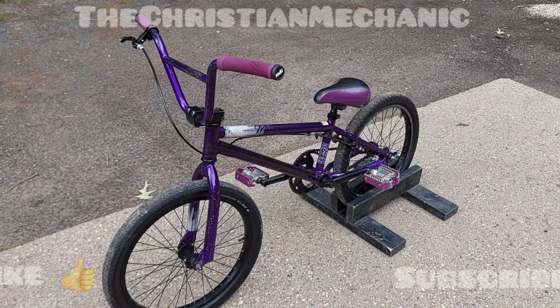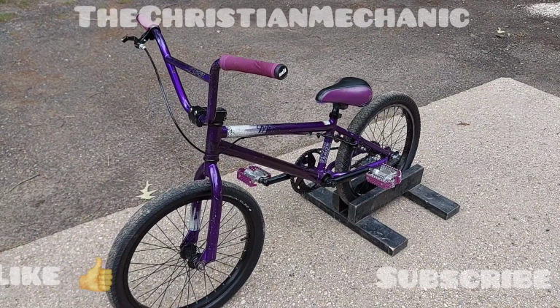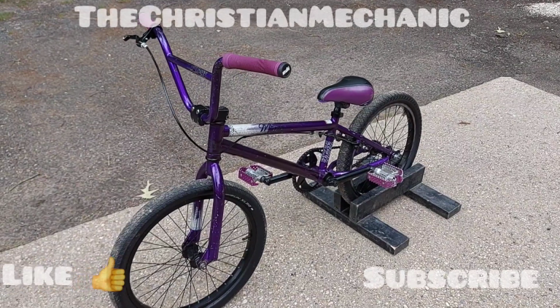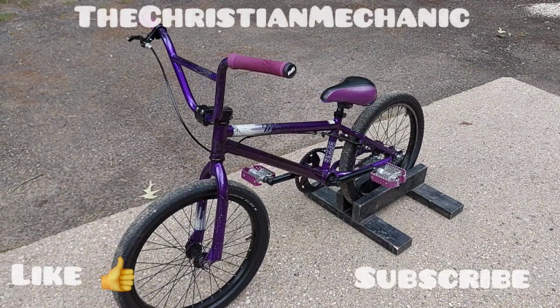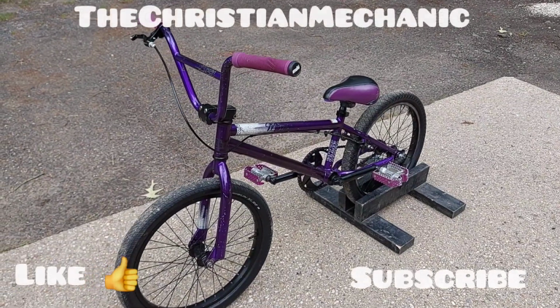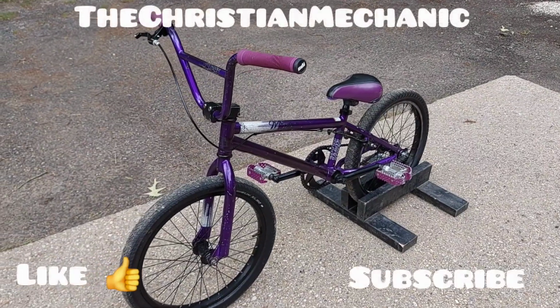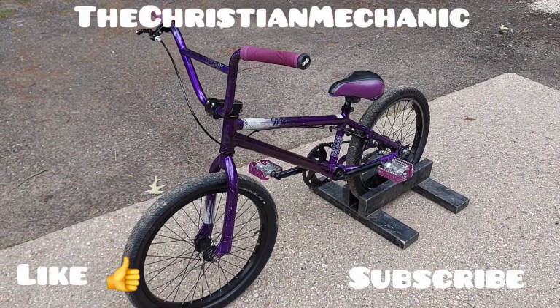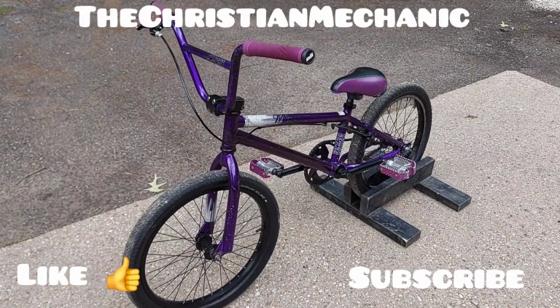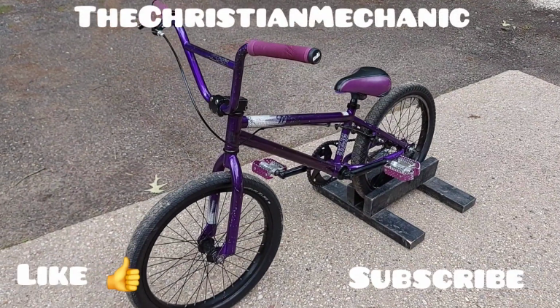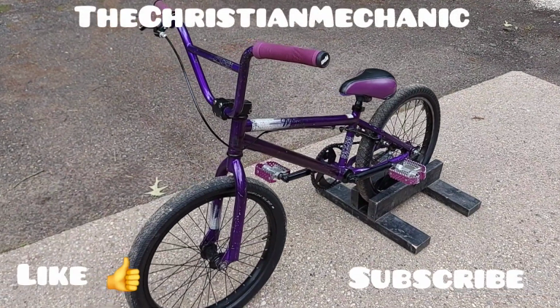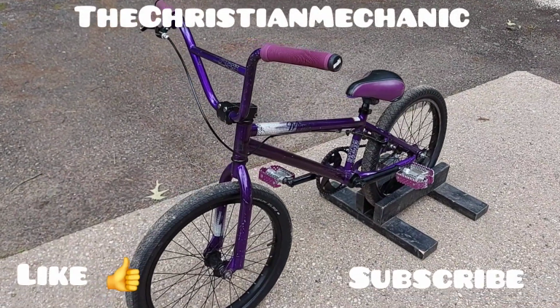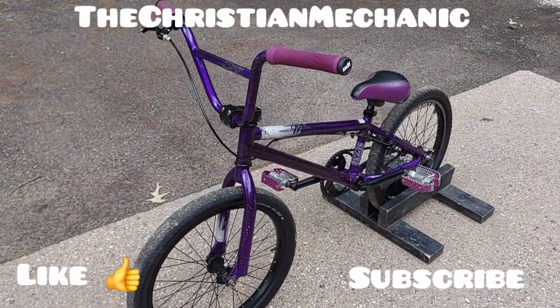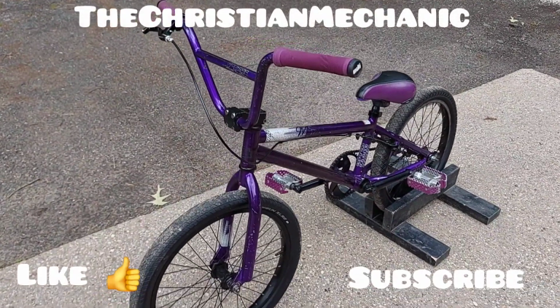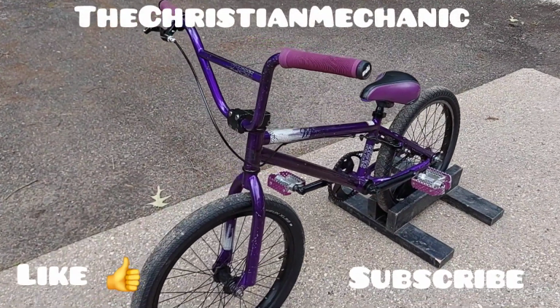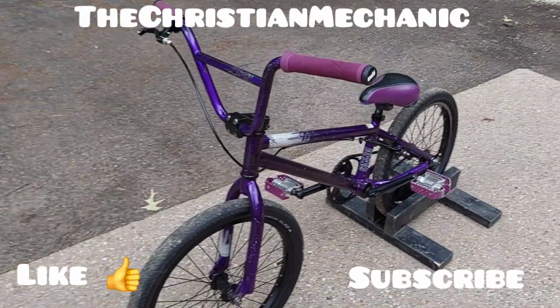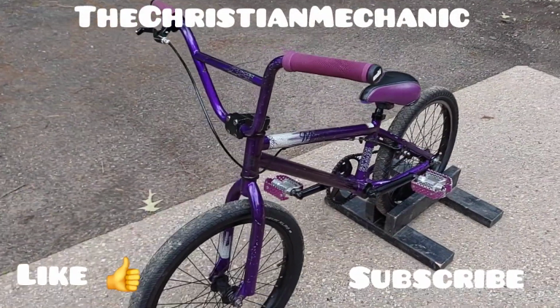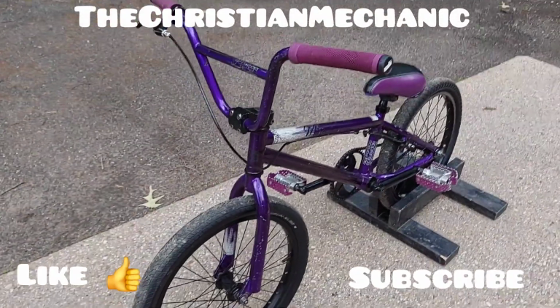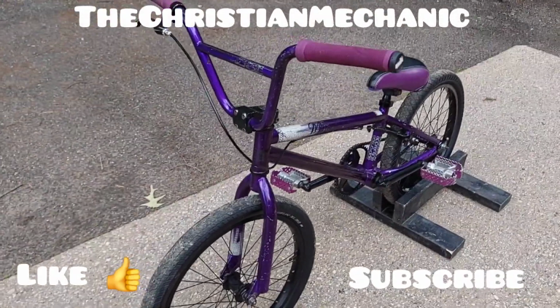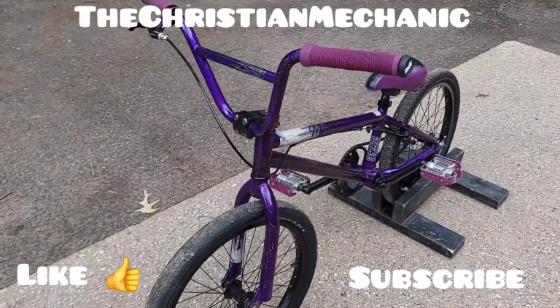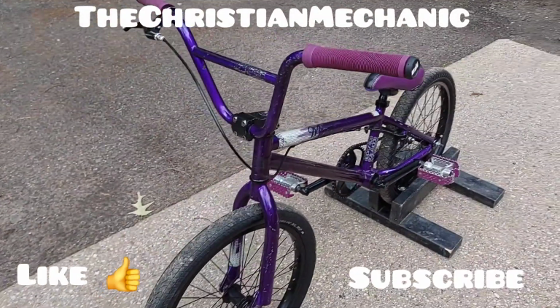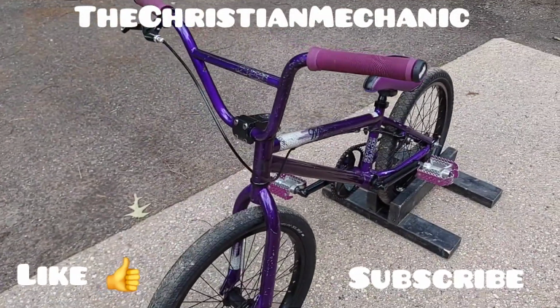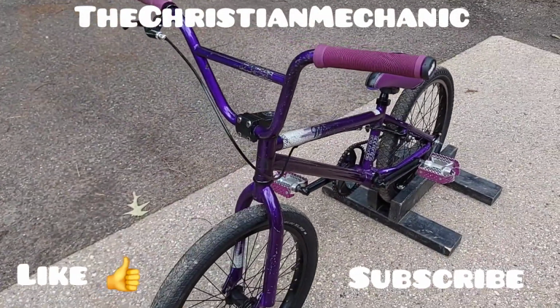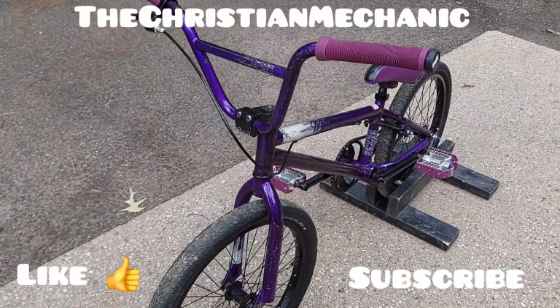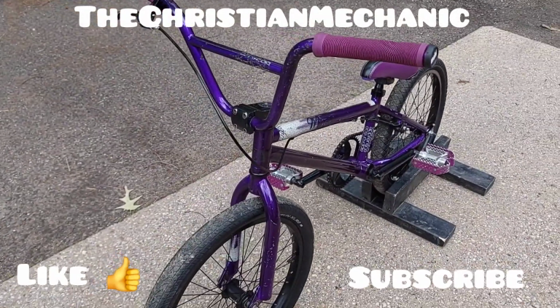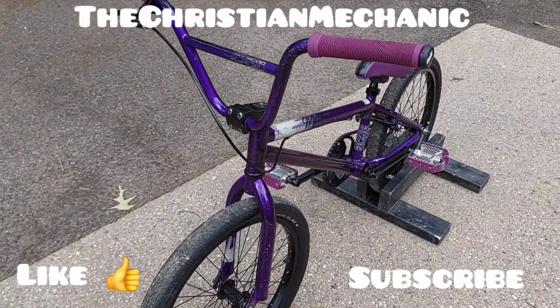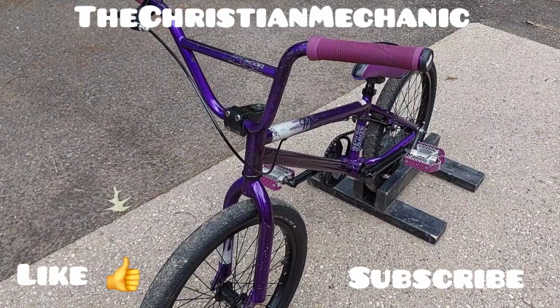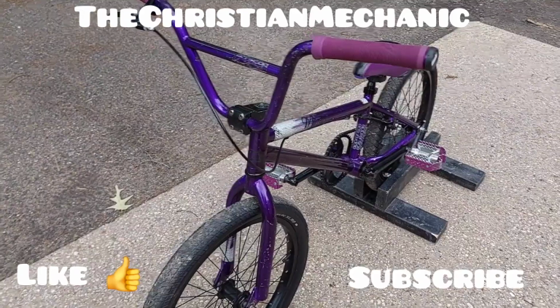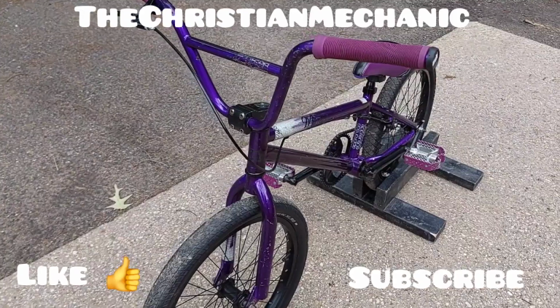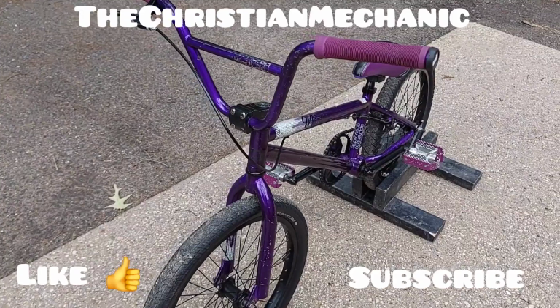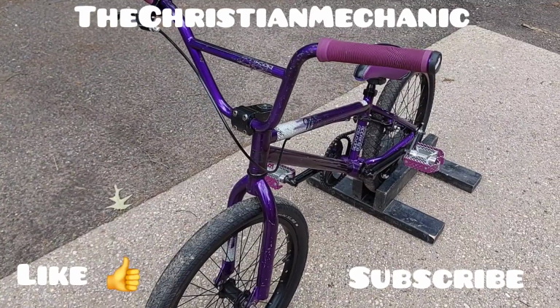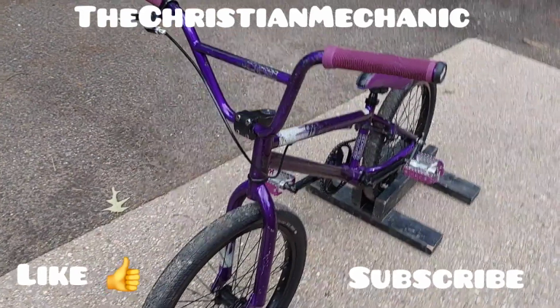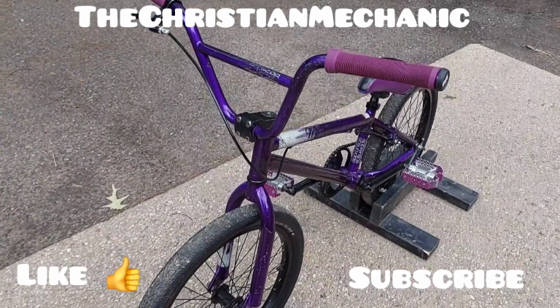Hey everyone, welcome back to the channel. Hope everyone's having a blessed day. Alright guys, got another bike for you here.